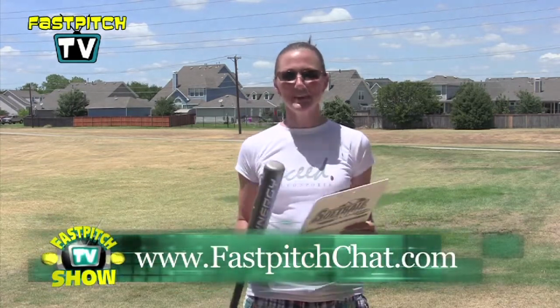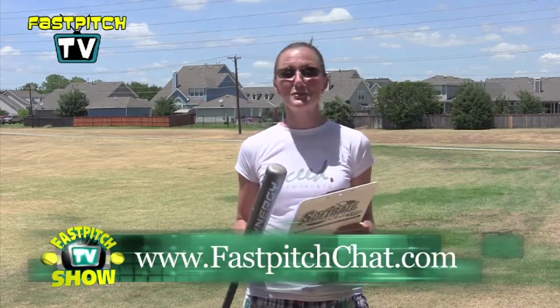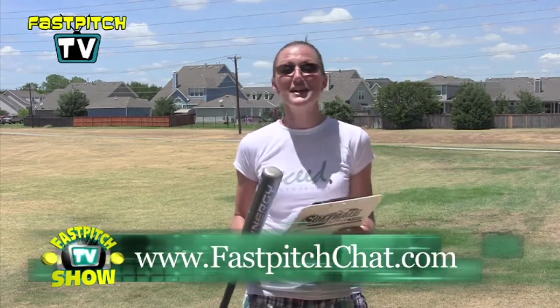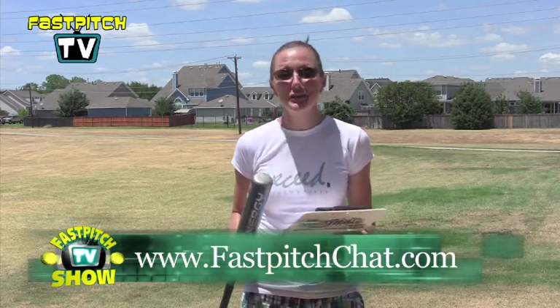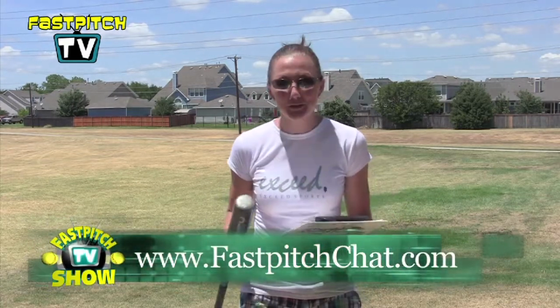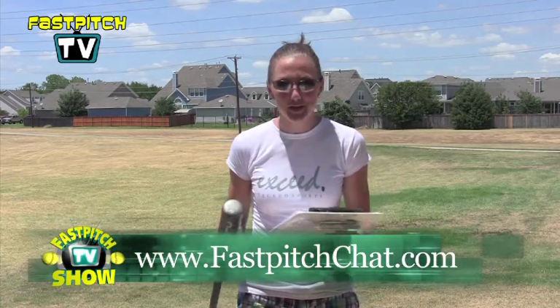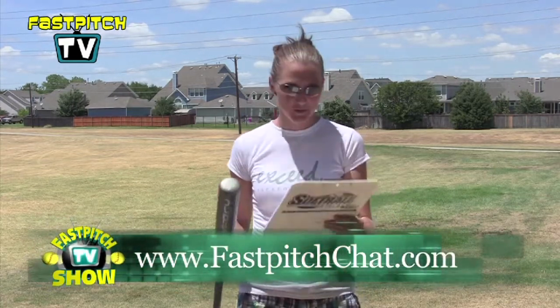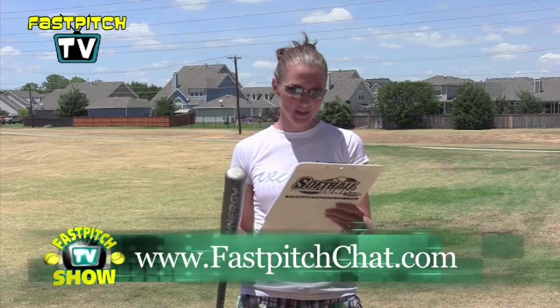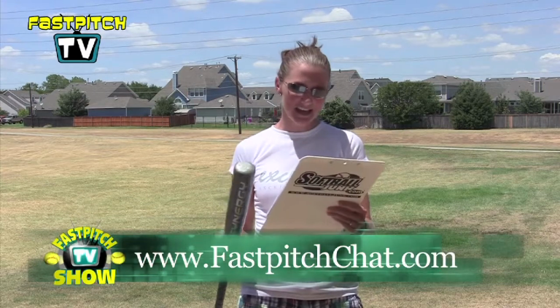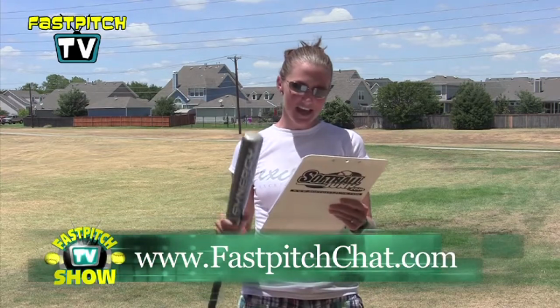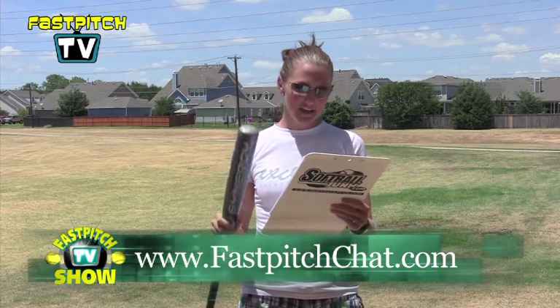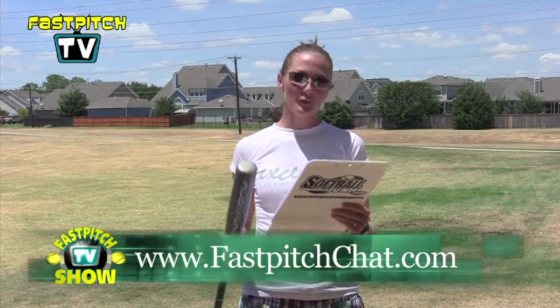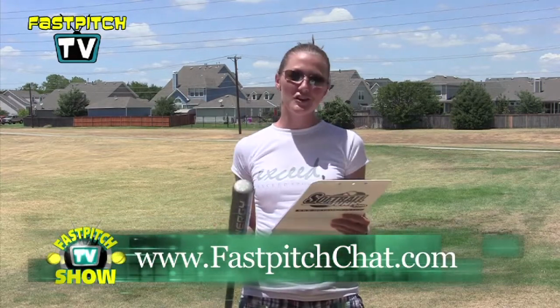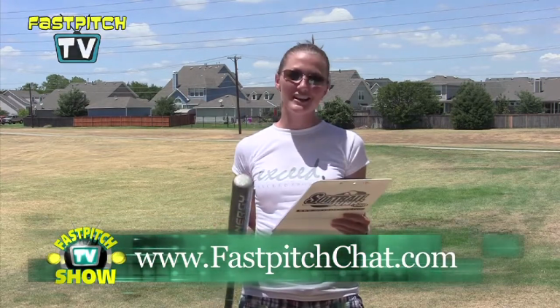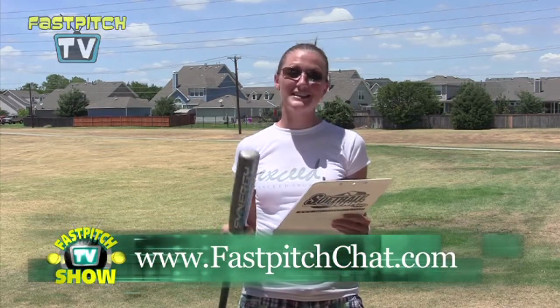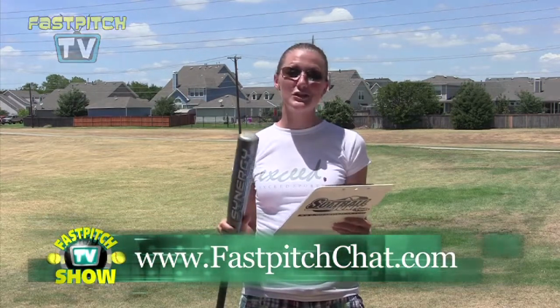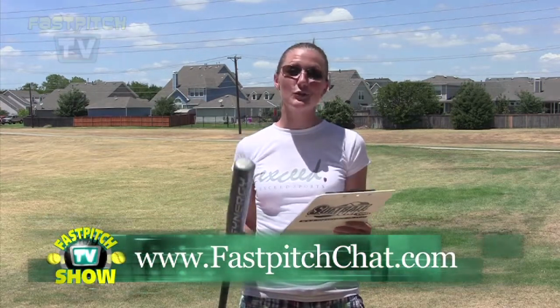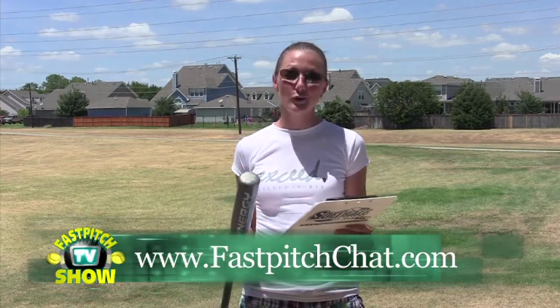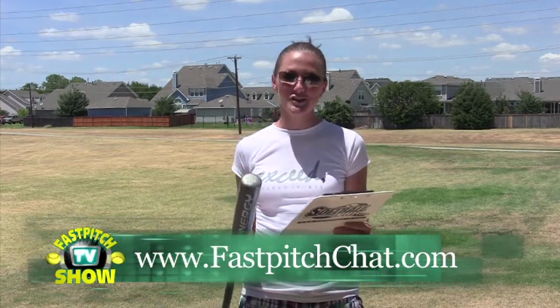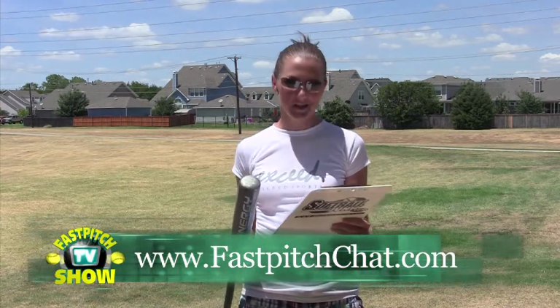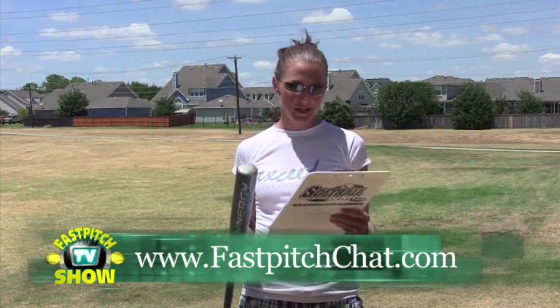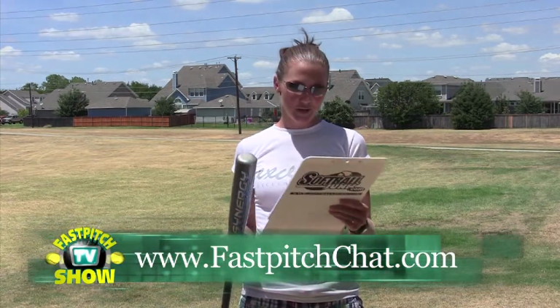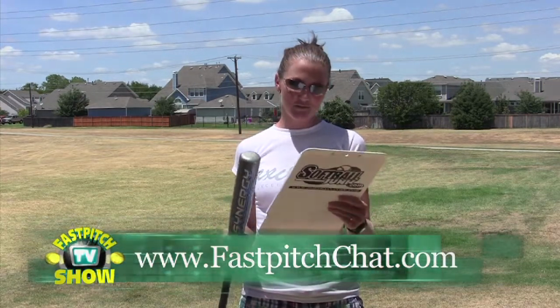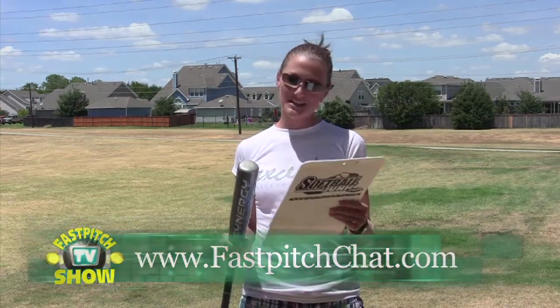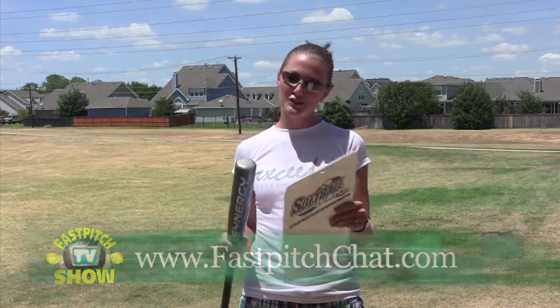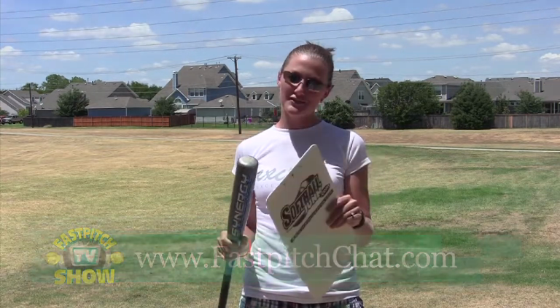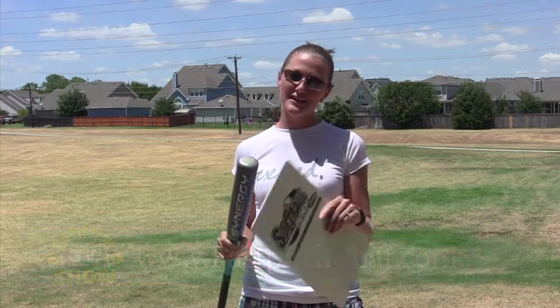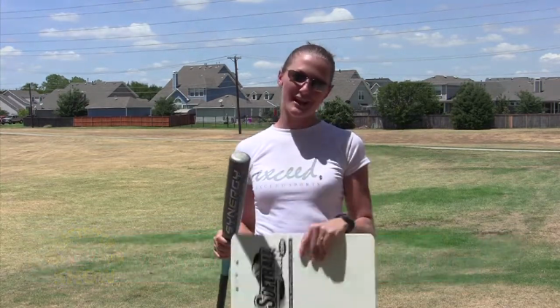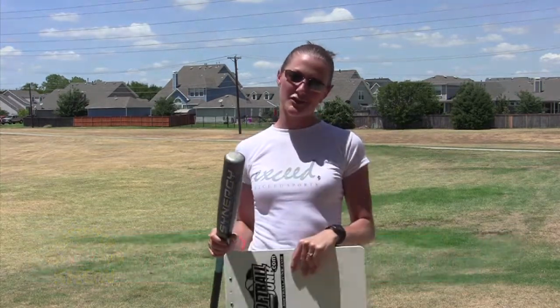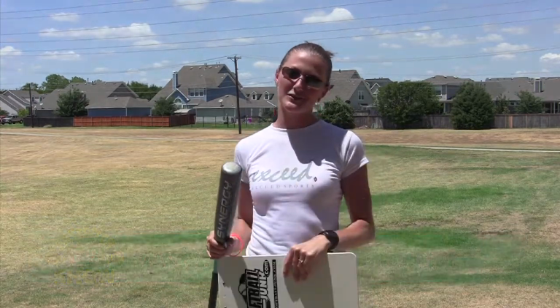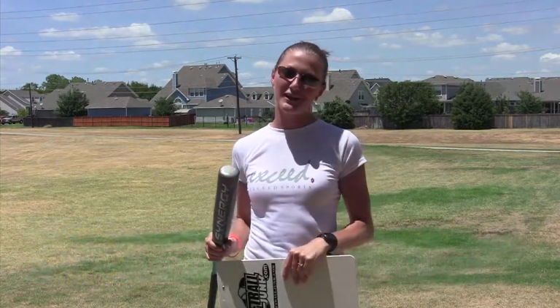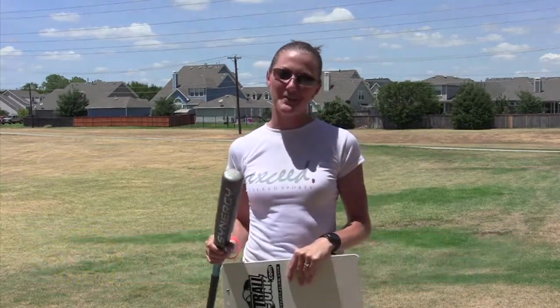So thank you for your question, Miranda. Thanks for watching and send your questions to FastPitchTV at gmail.com.